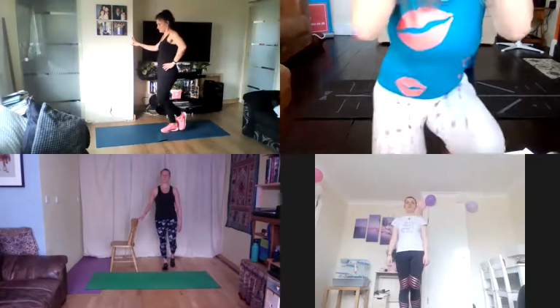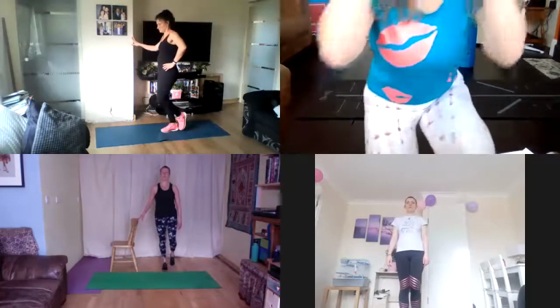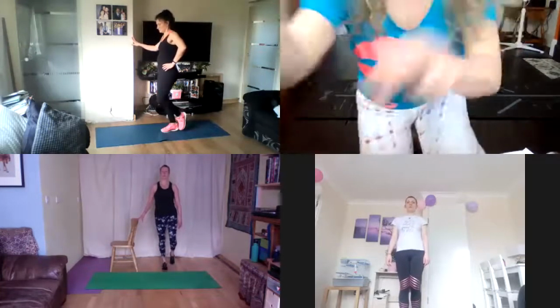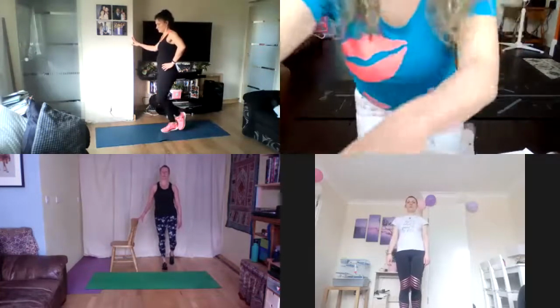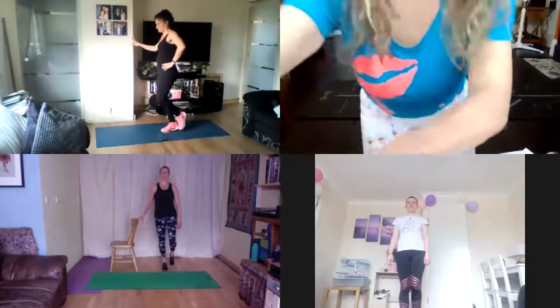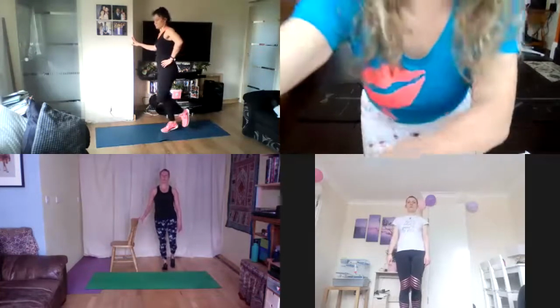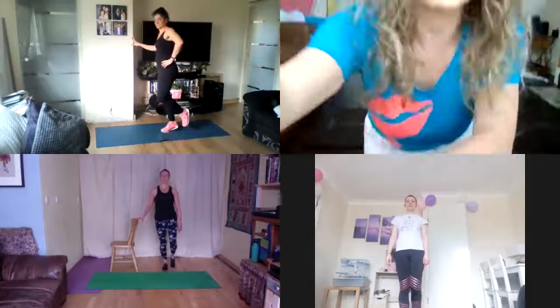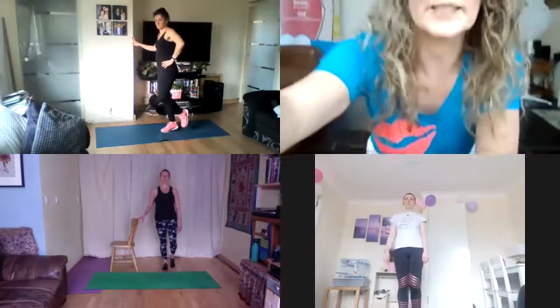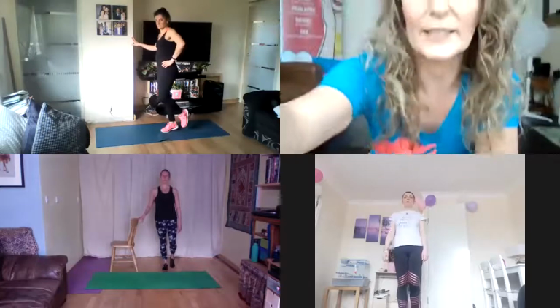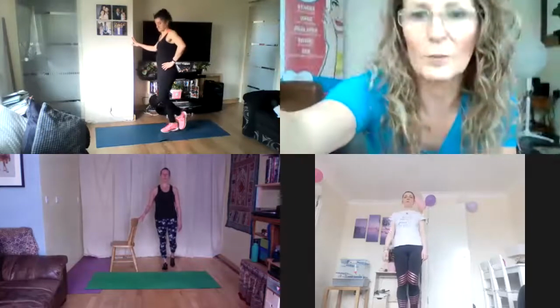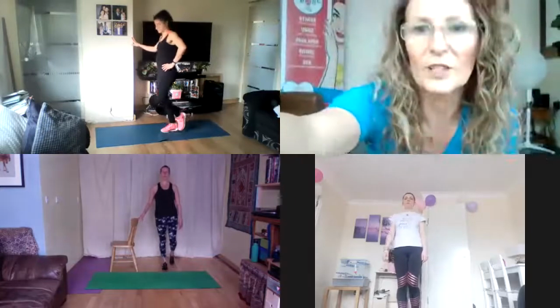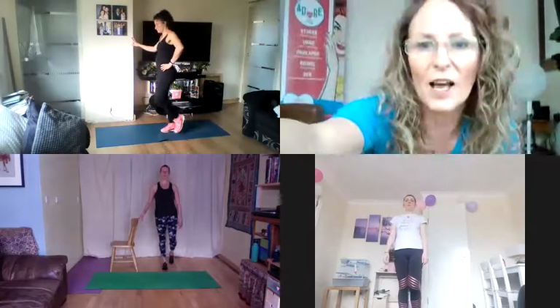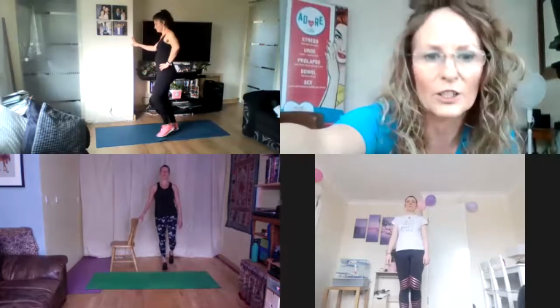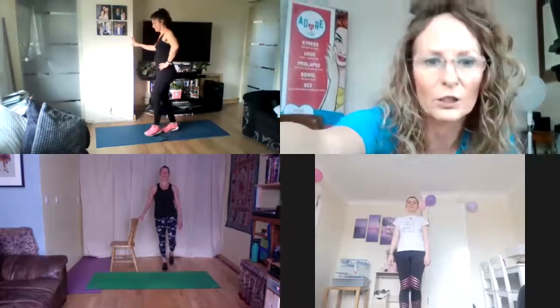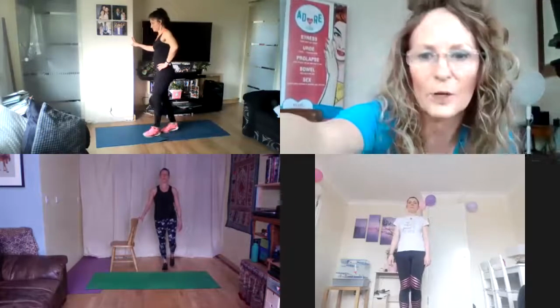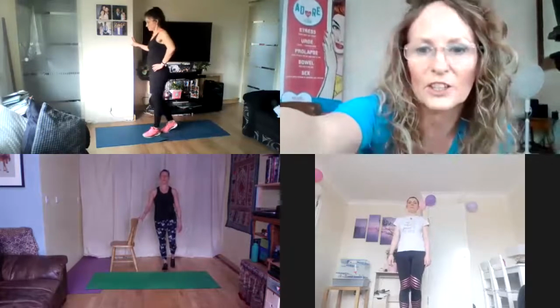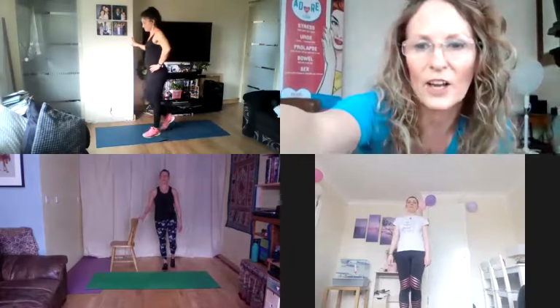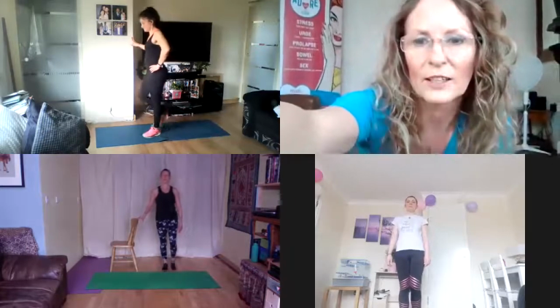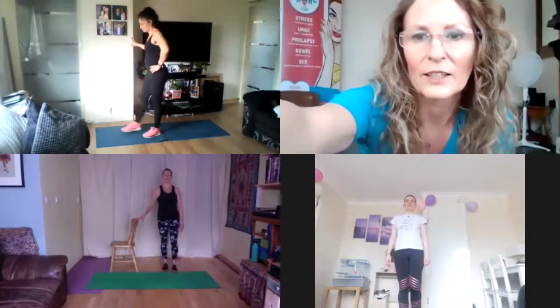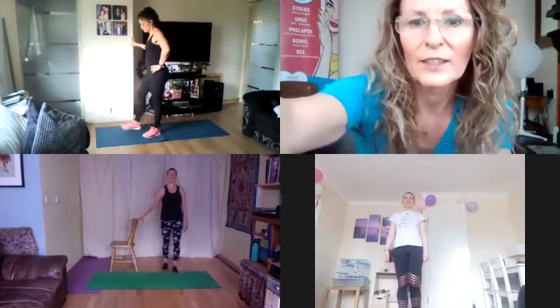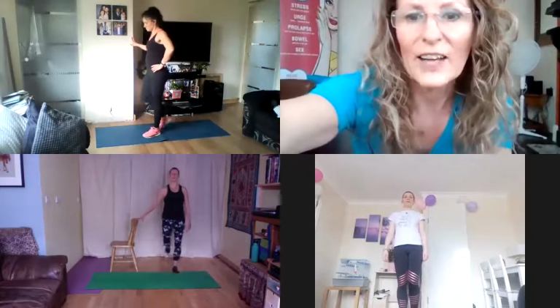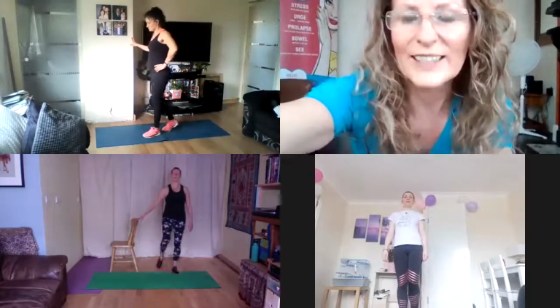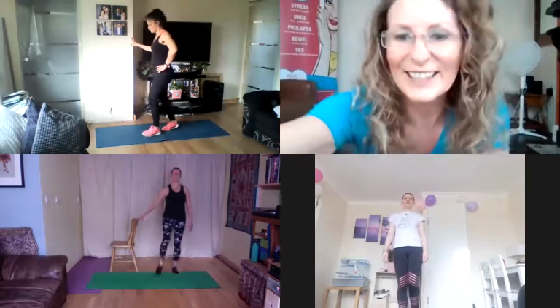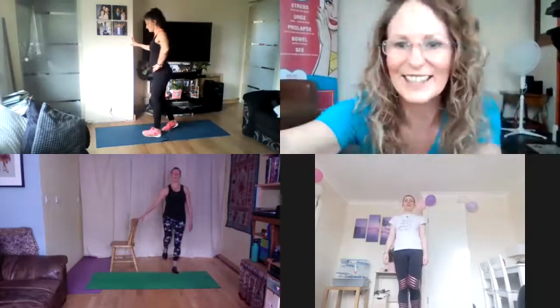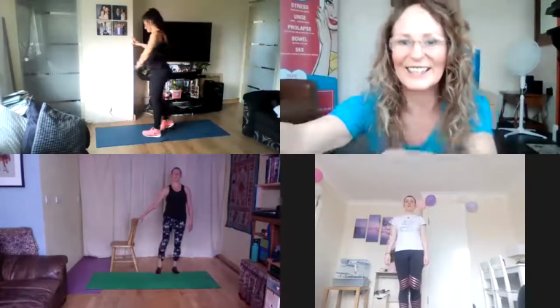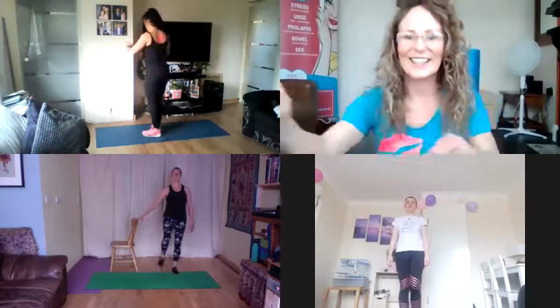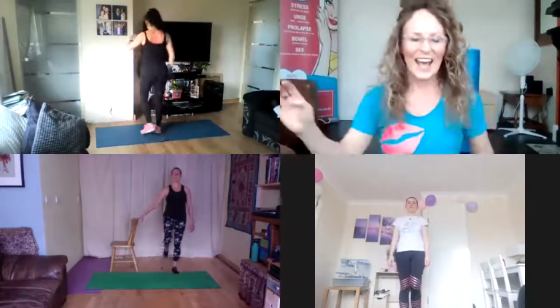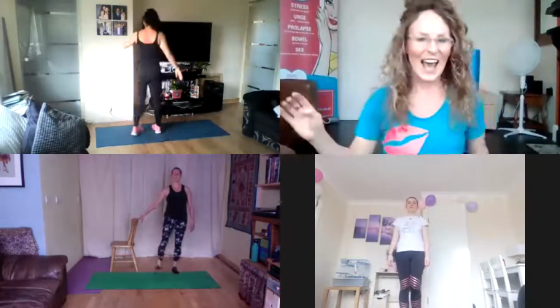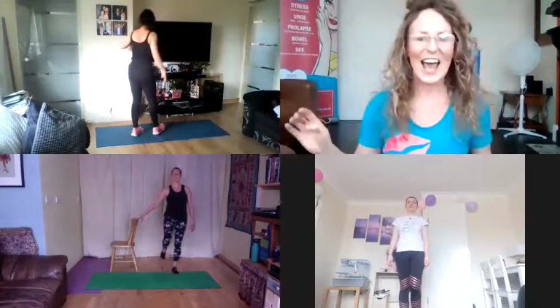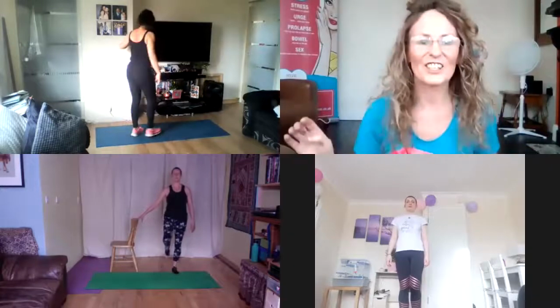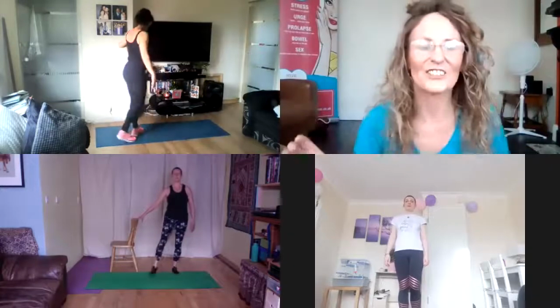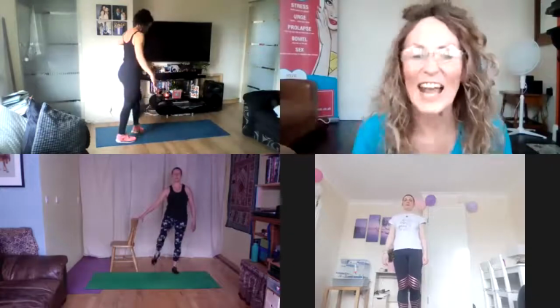Please continue through. Collarbone is nice and open, nice tall posture. Fantastic, and you can relax.